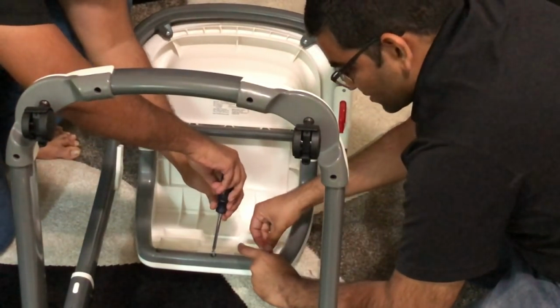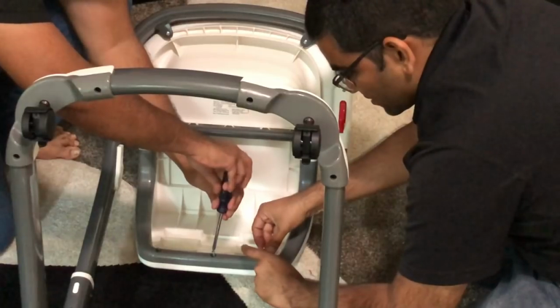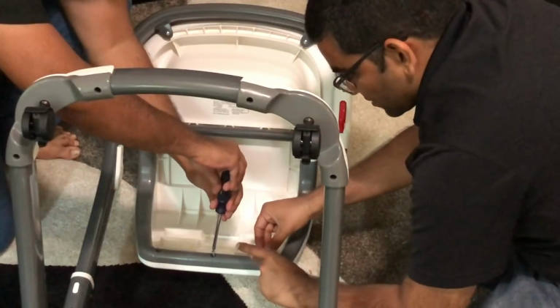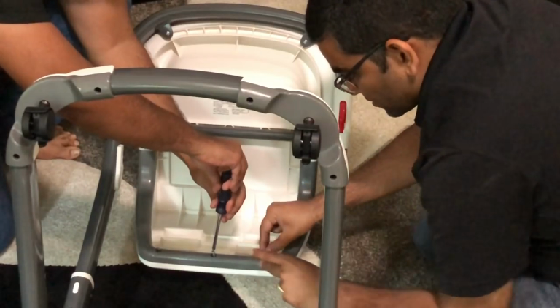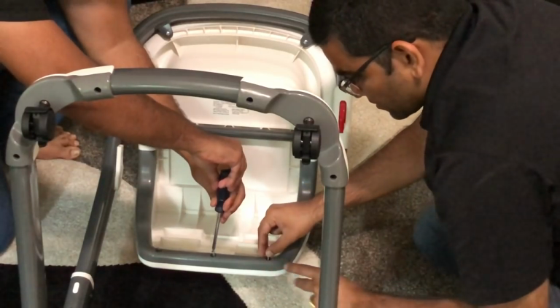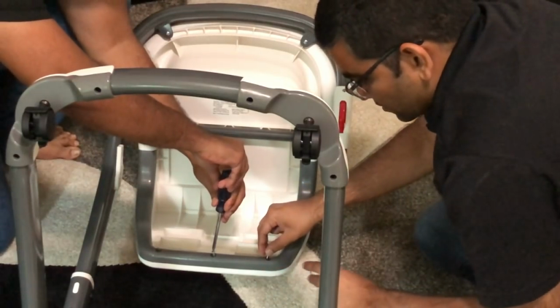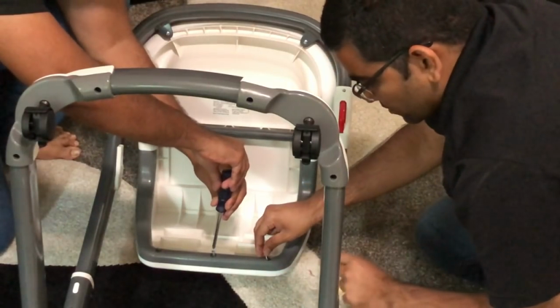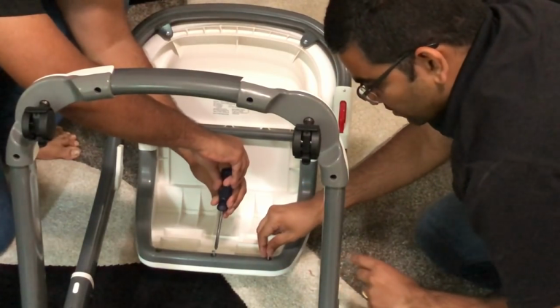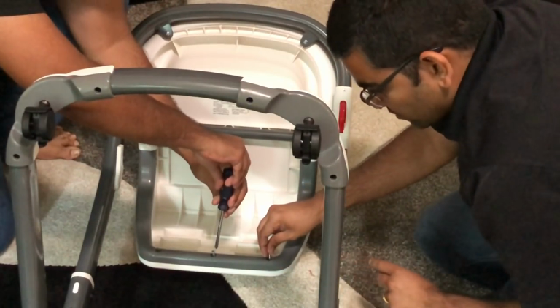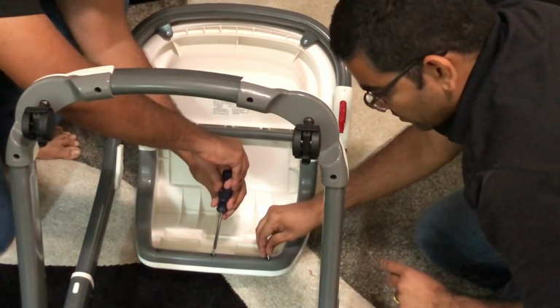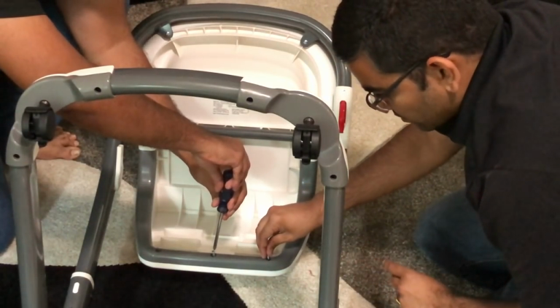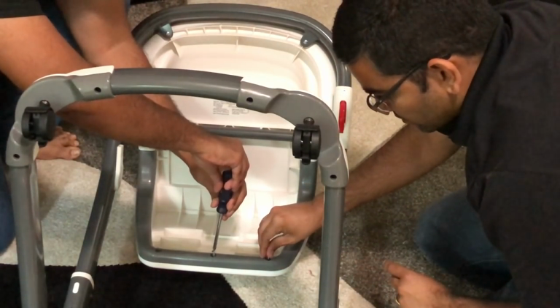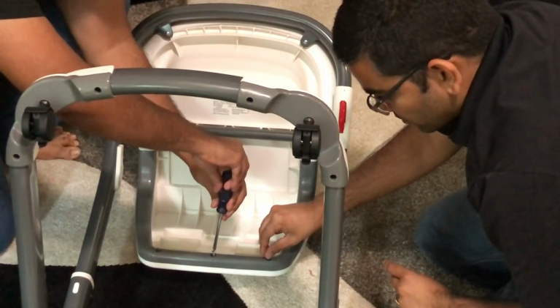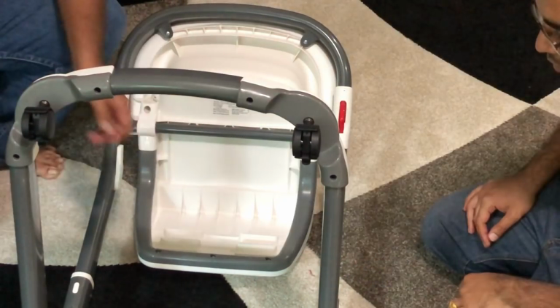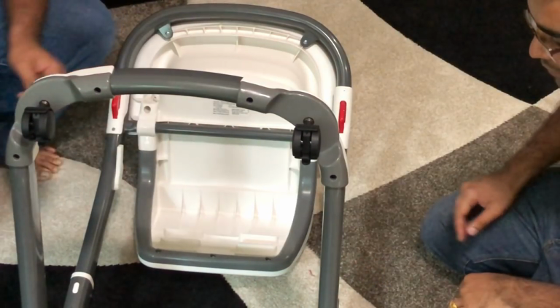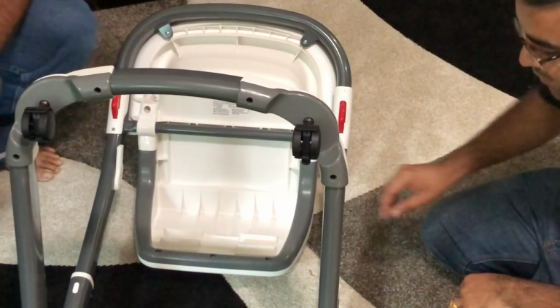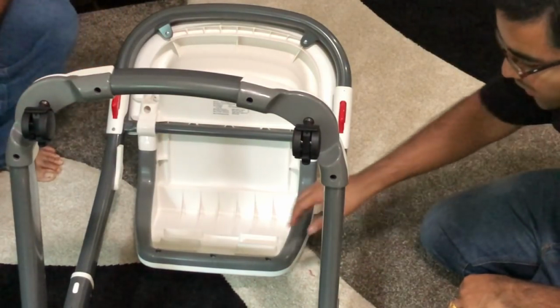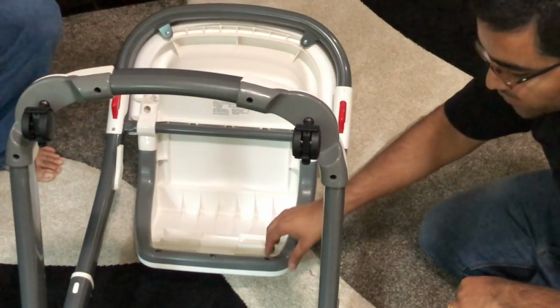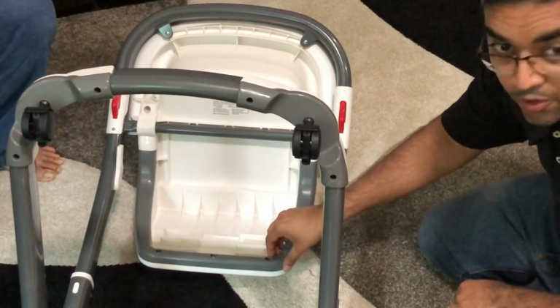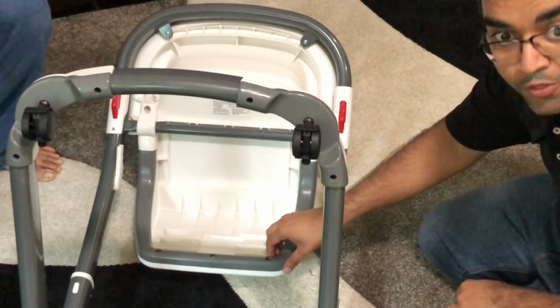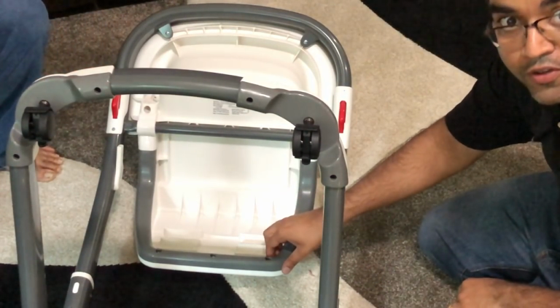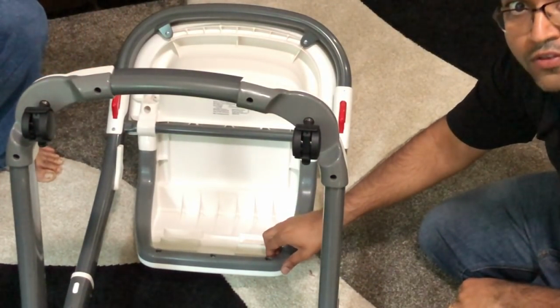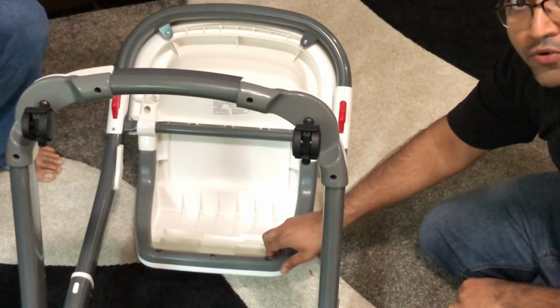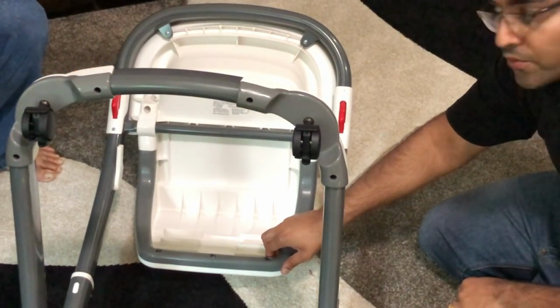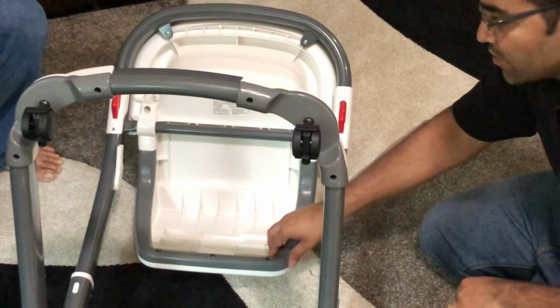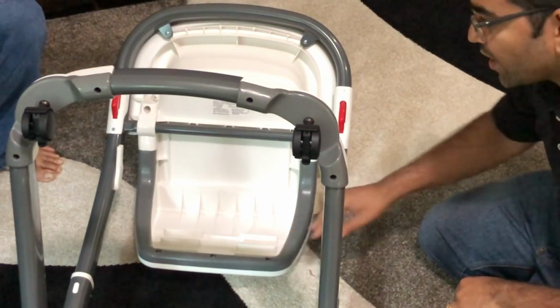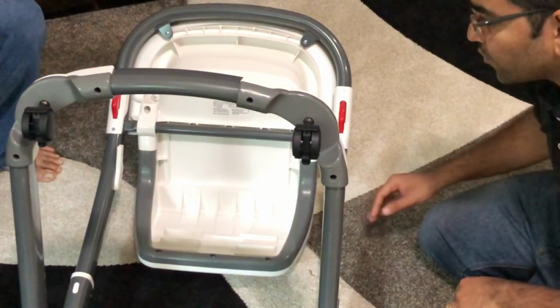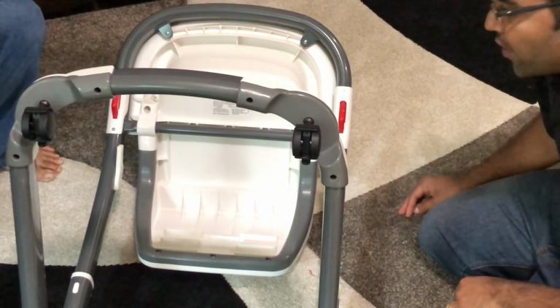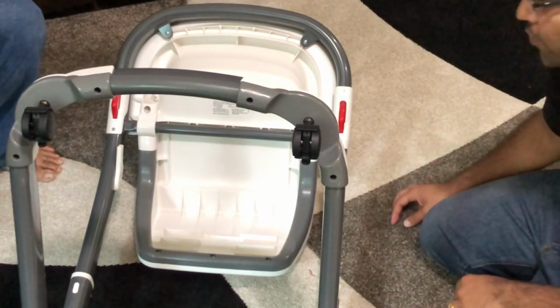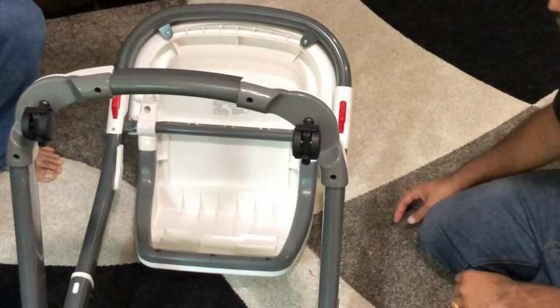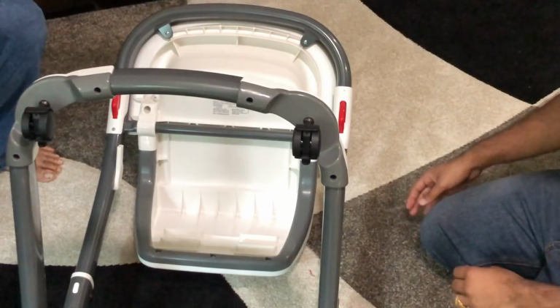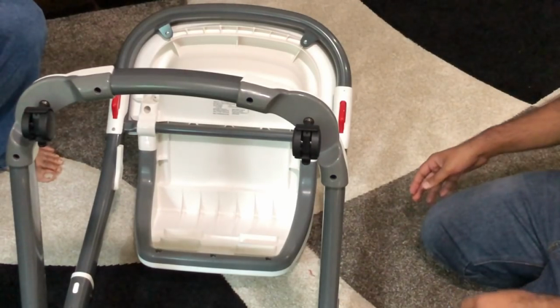We are going to put in three screws into these screw holes. You're going to need a Phillips screwdriver for this one. We have tightened all three screws. Now we are going to put the chair upright for the next part.